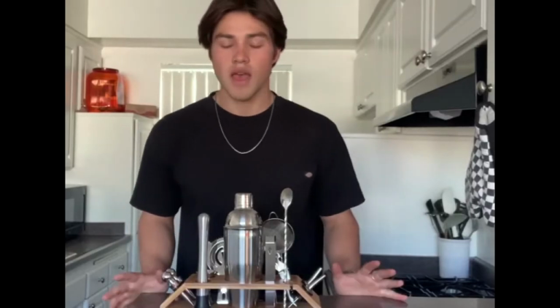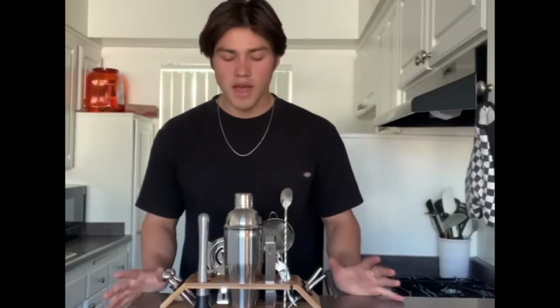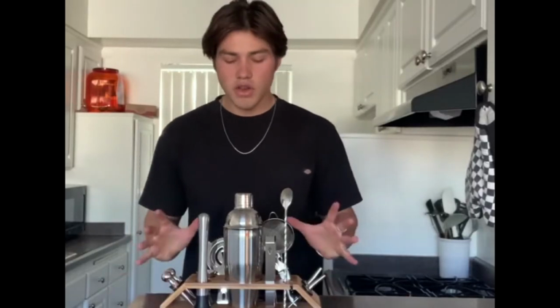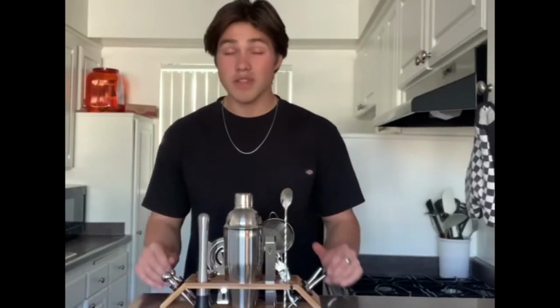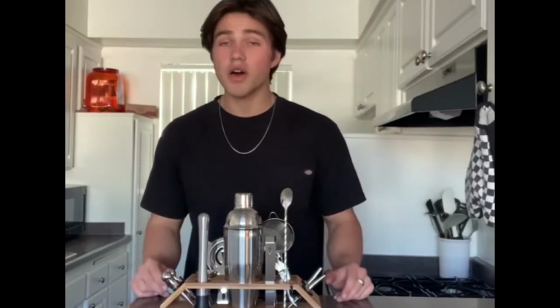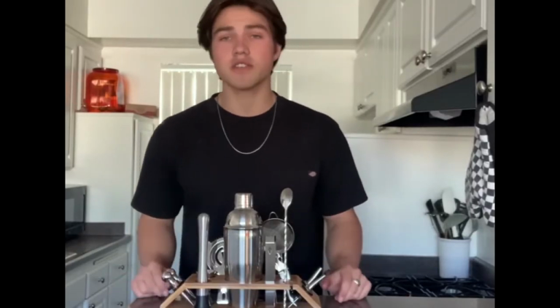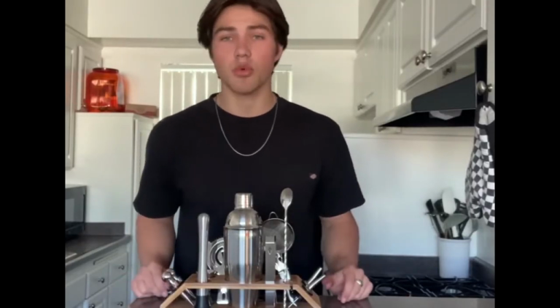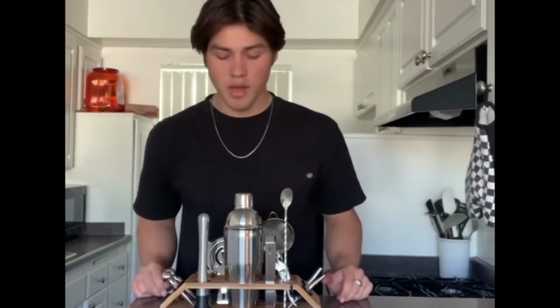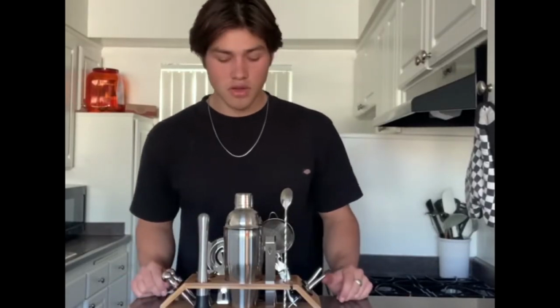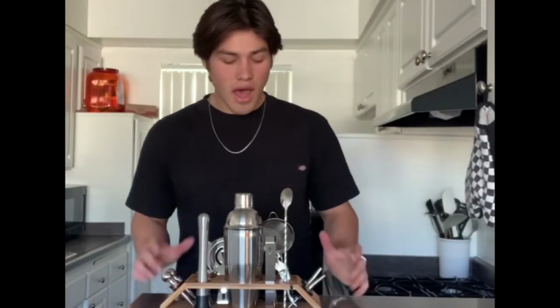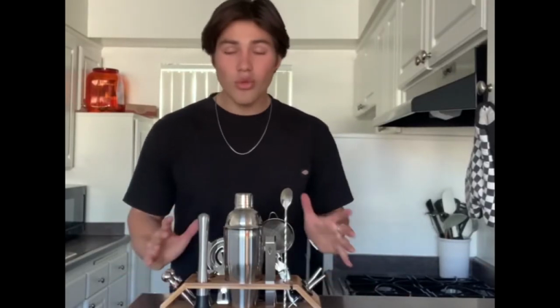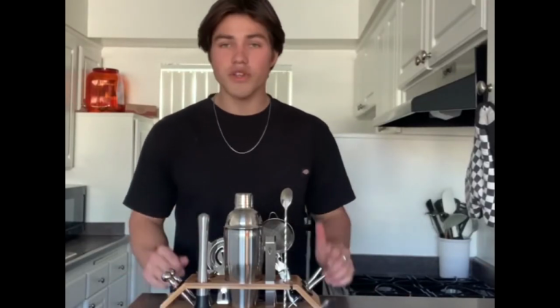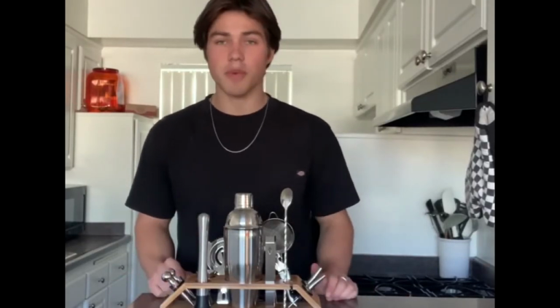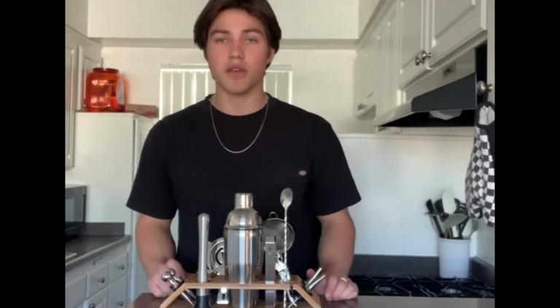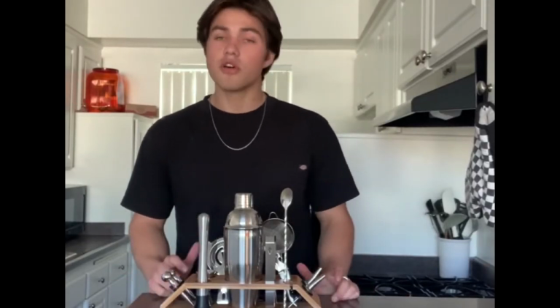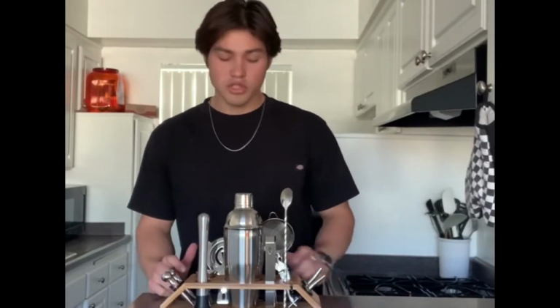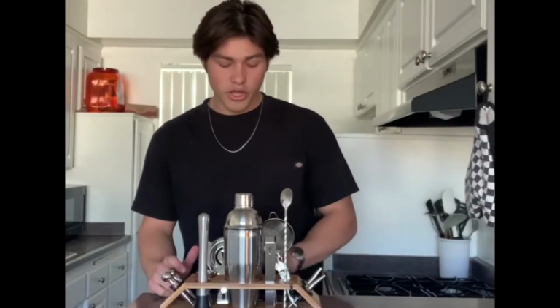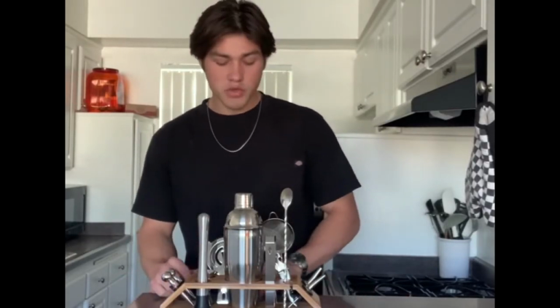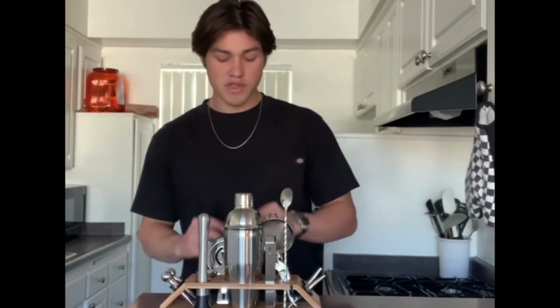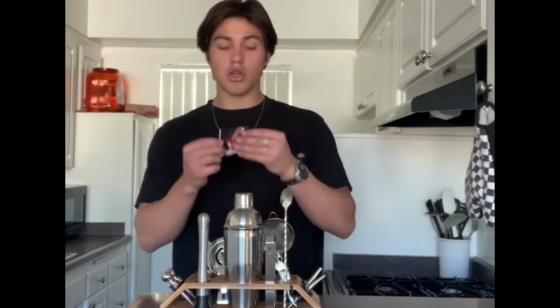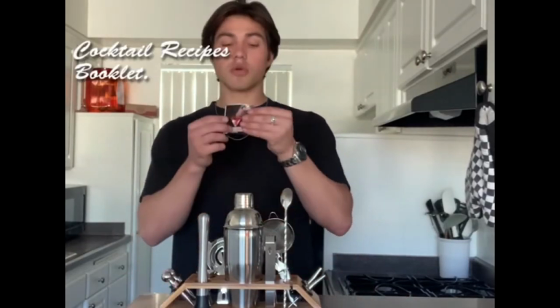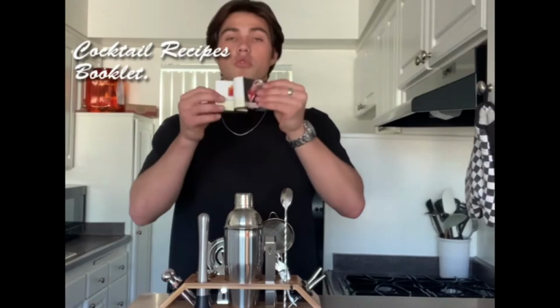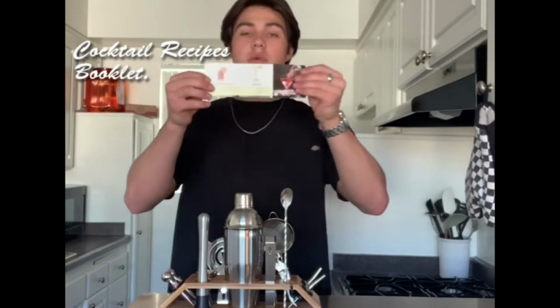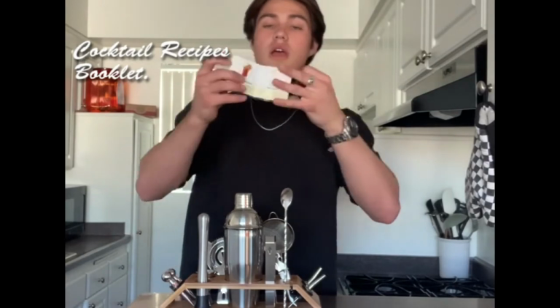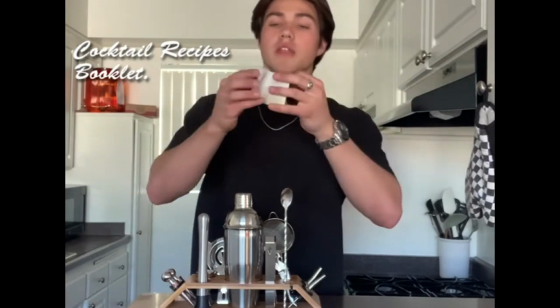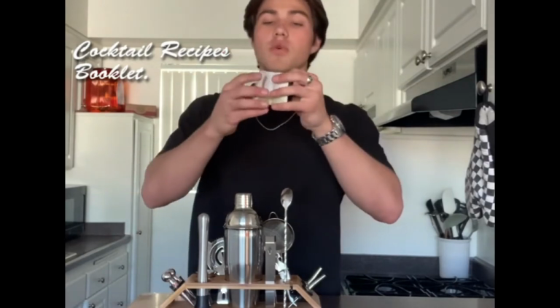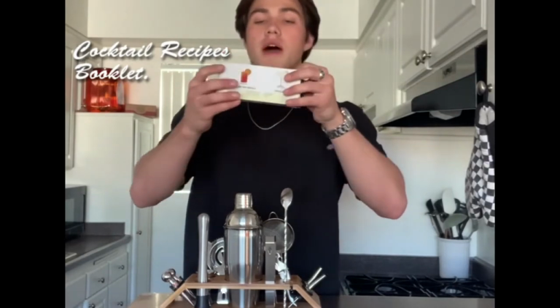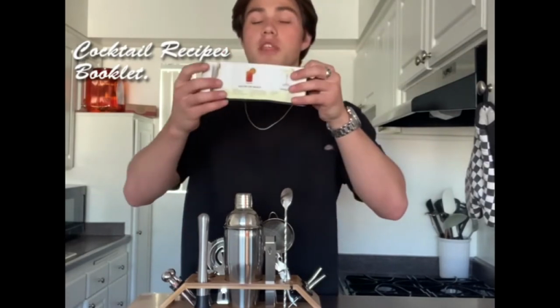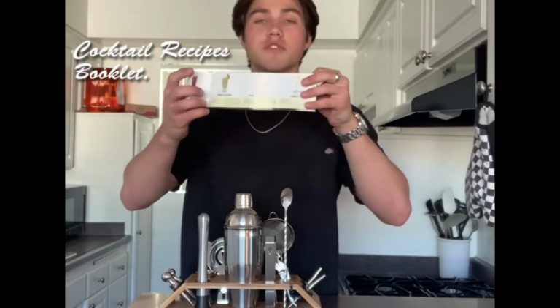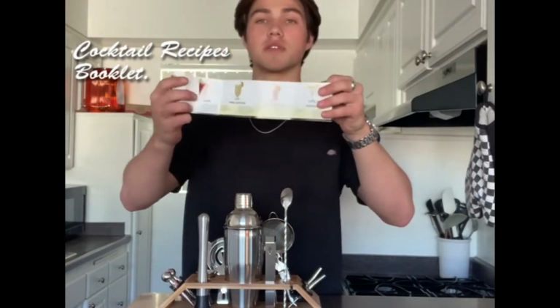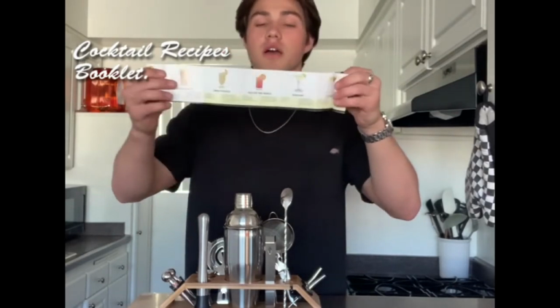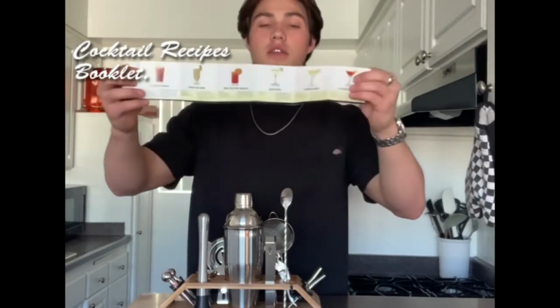Hey guys, today I'm going to show you this bar set on Amazon and all the cool features about it. First of all, it comes with a nice cocktail recipe book. It tells you all about how to make the most famous cocktails.